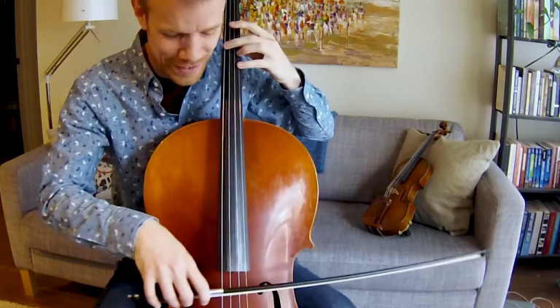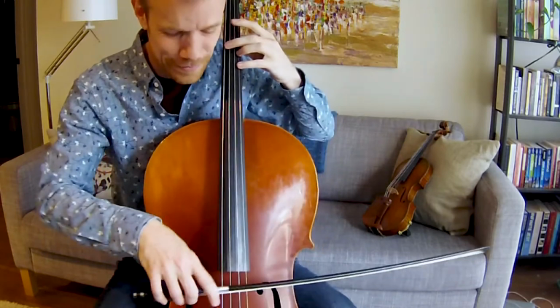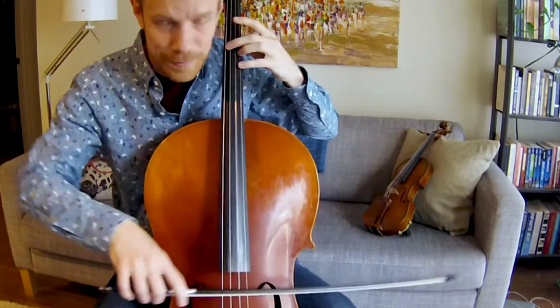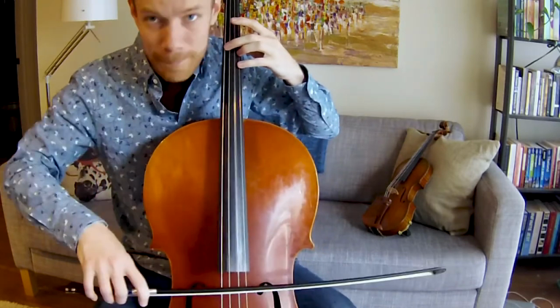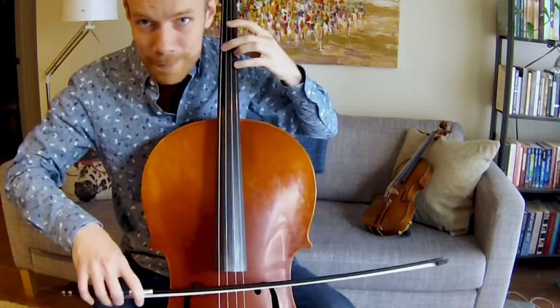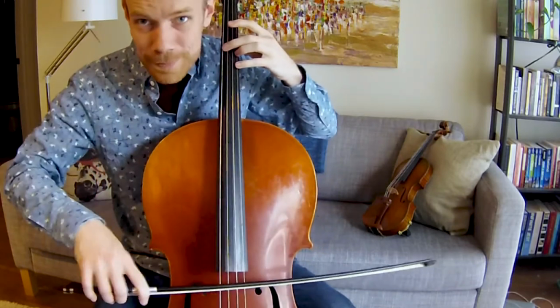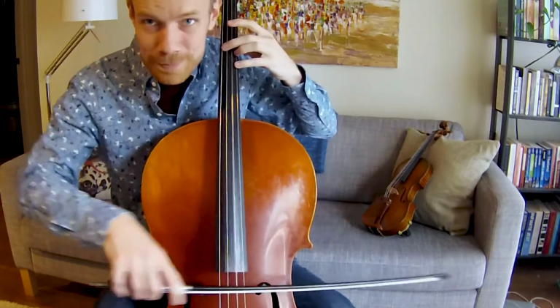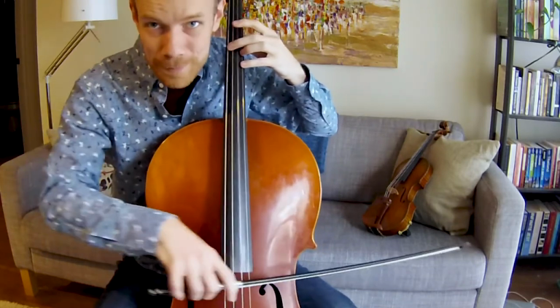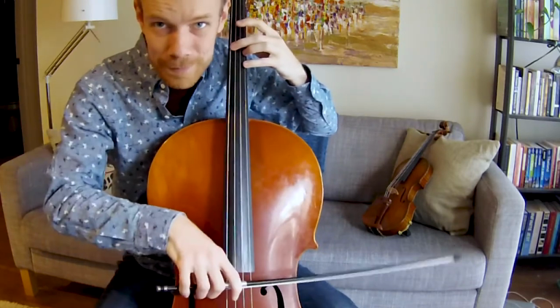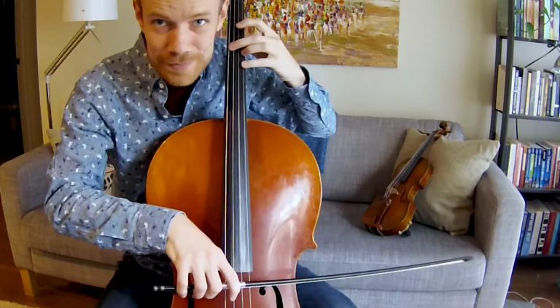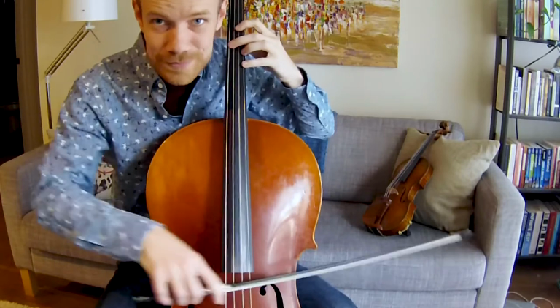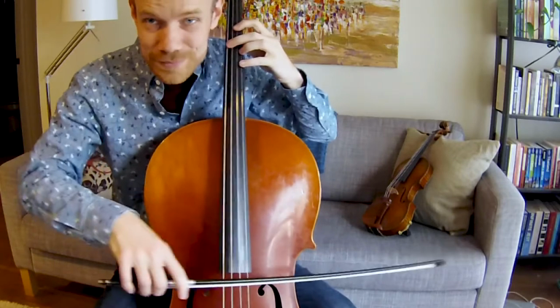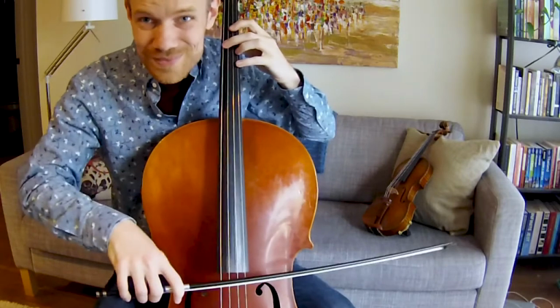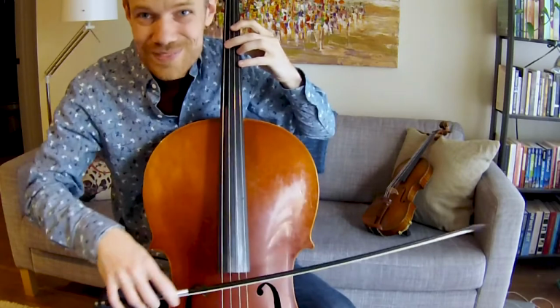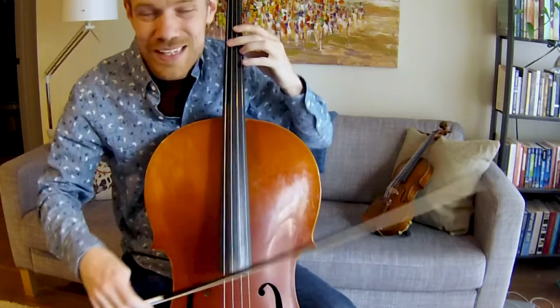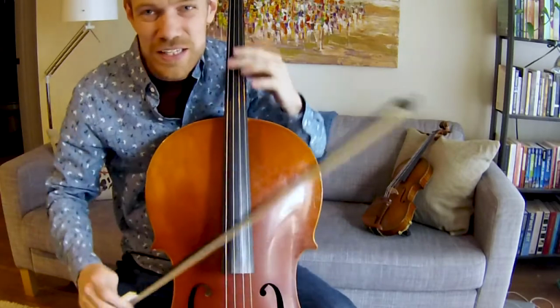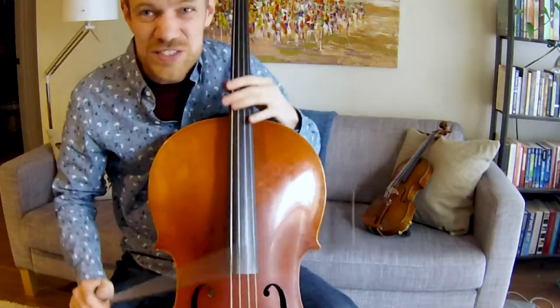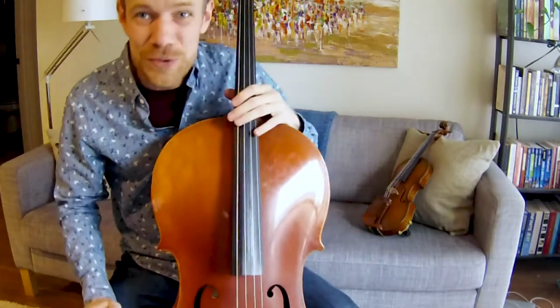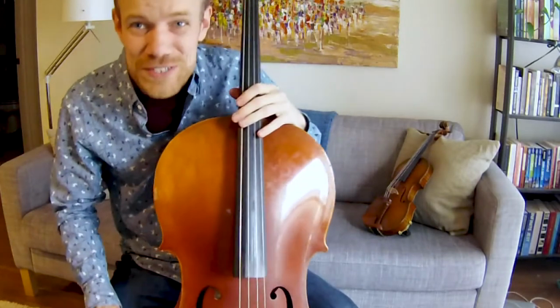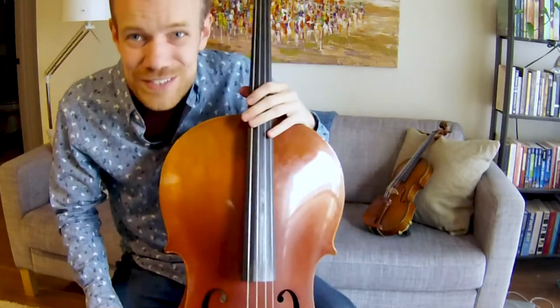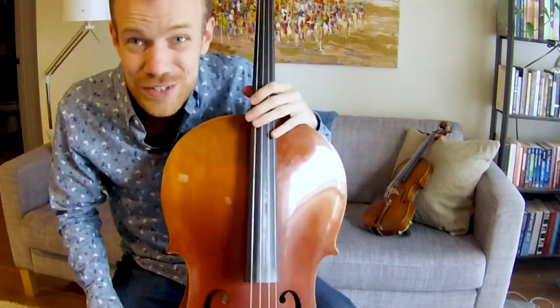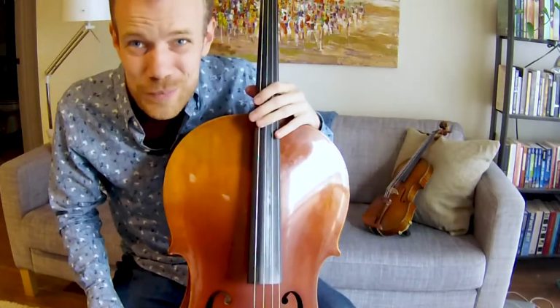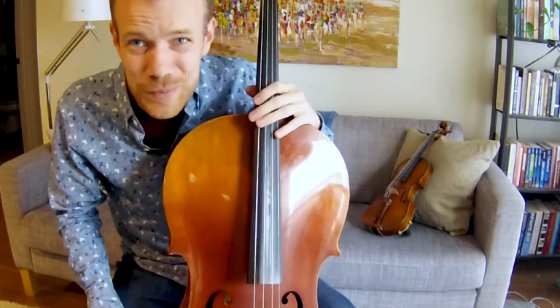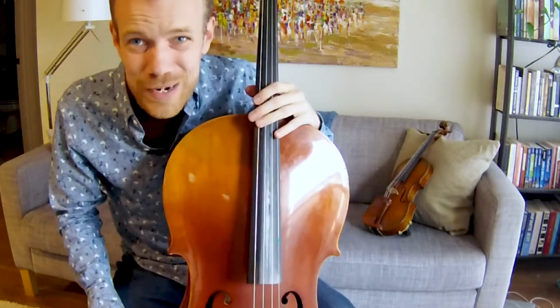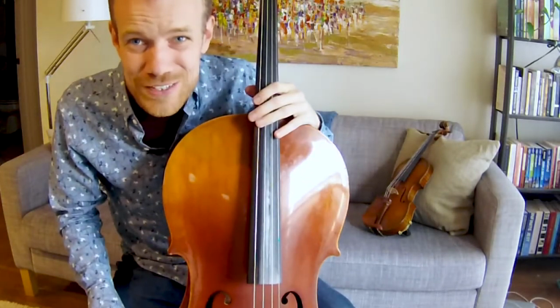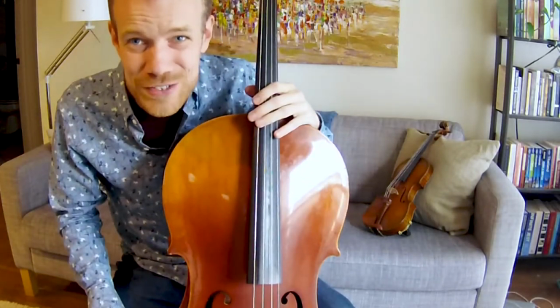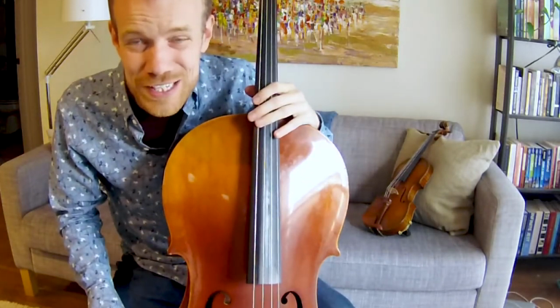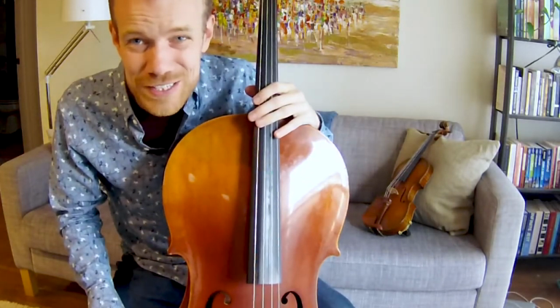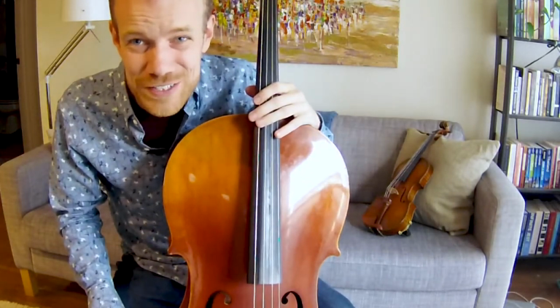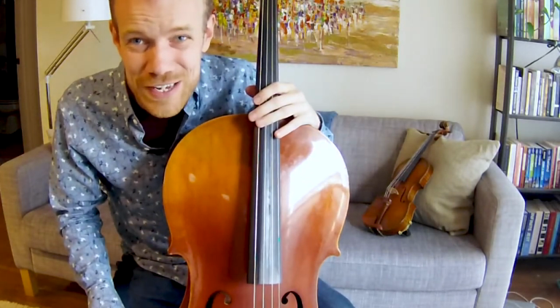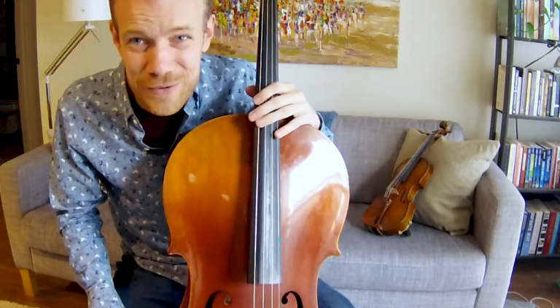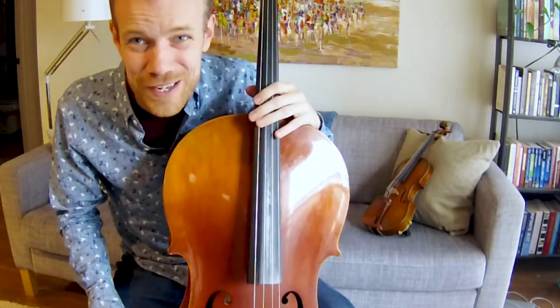Sometimes it's really easy to make an extra sound because of how sticky the bow is. So it takes a little bit of practice to get it to sound right.